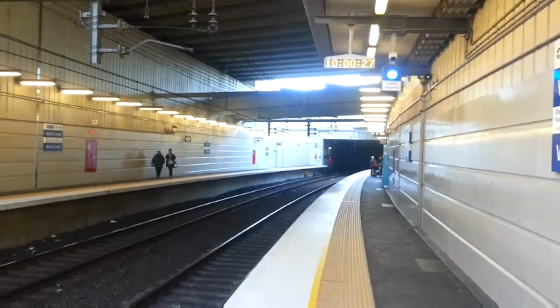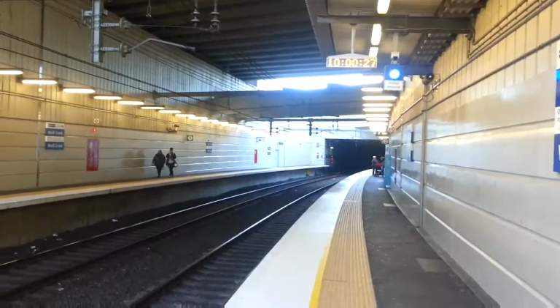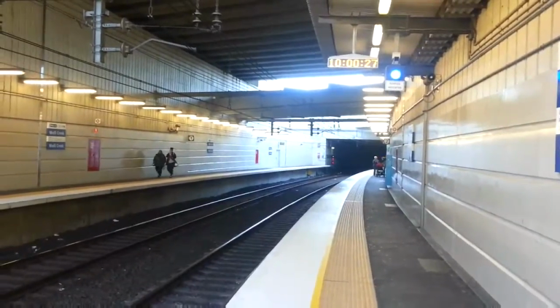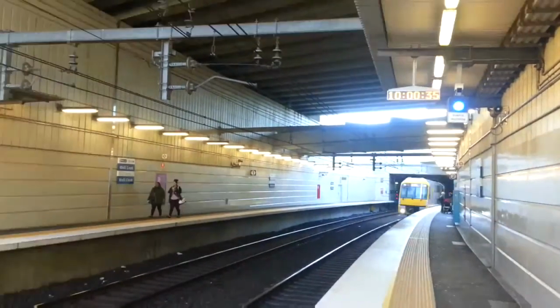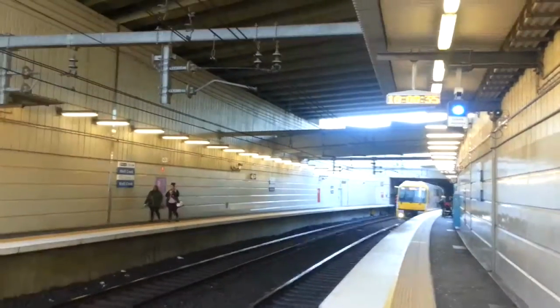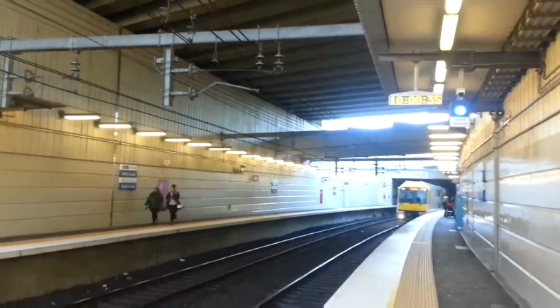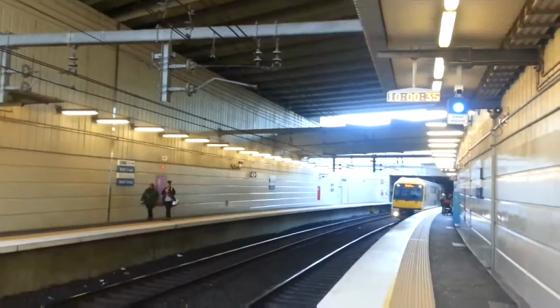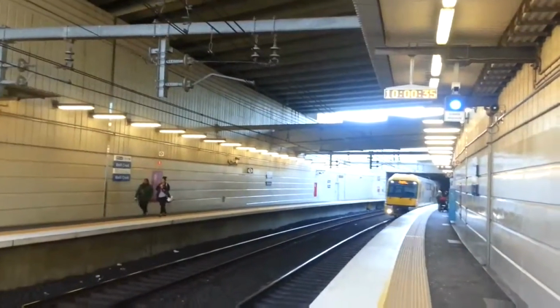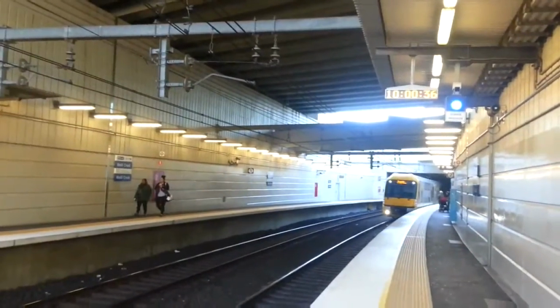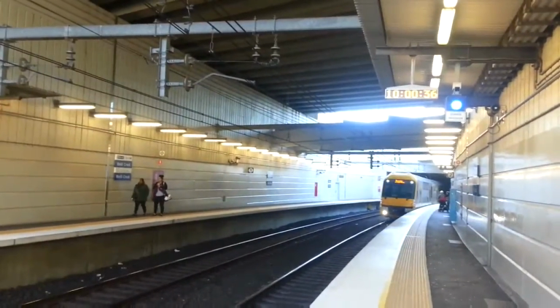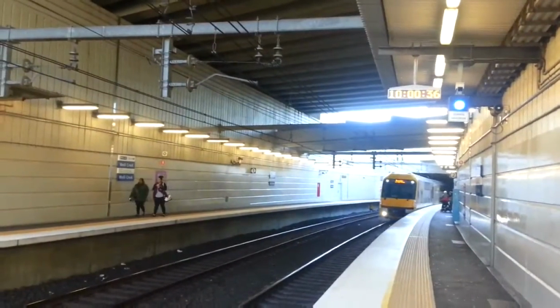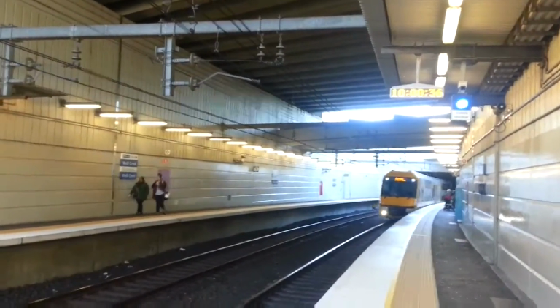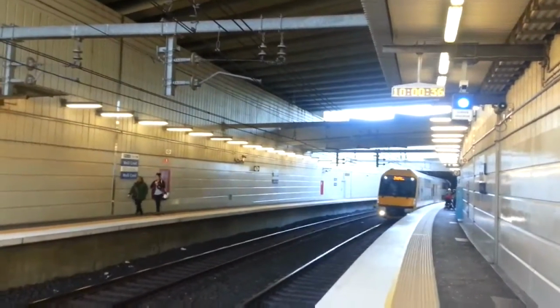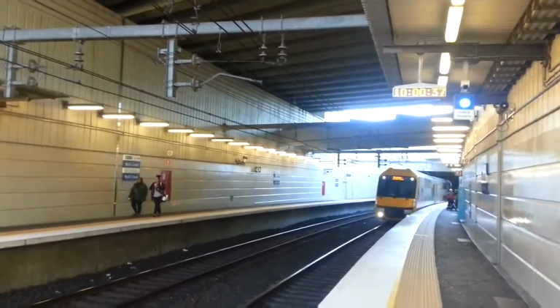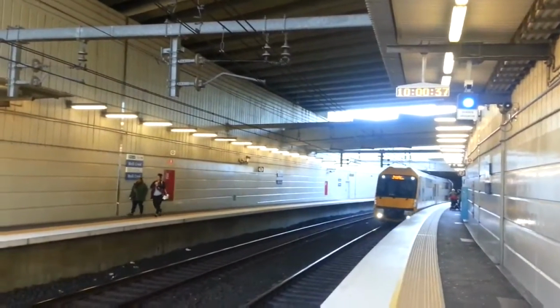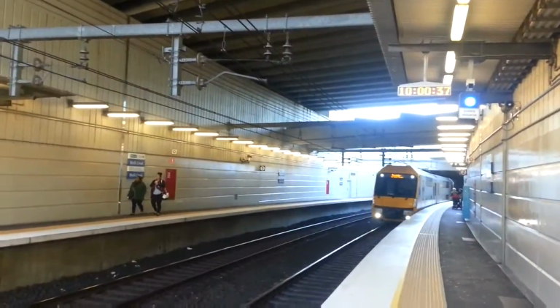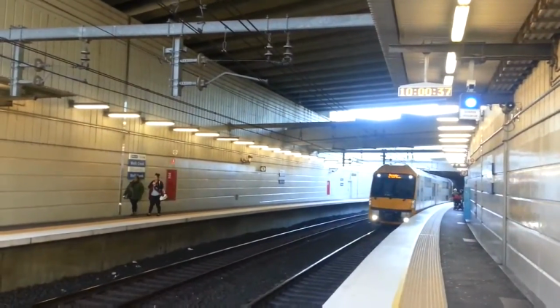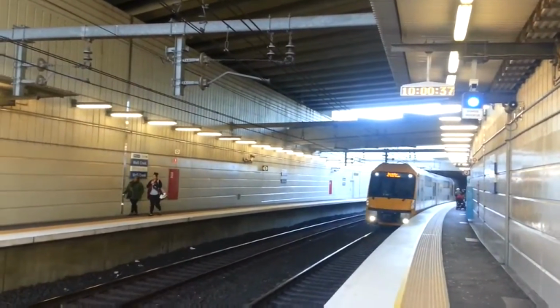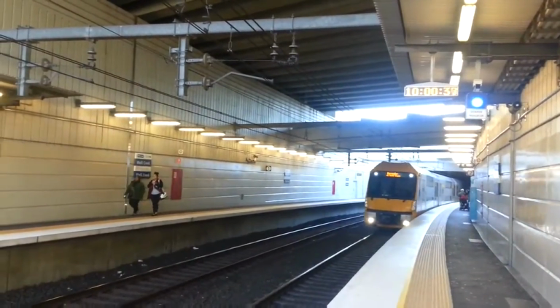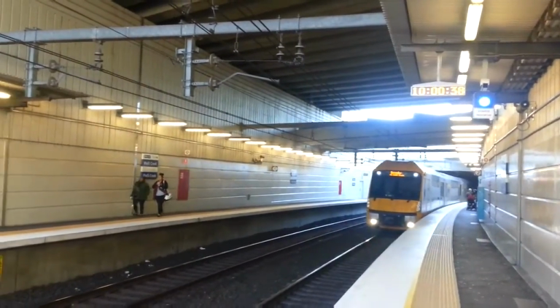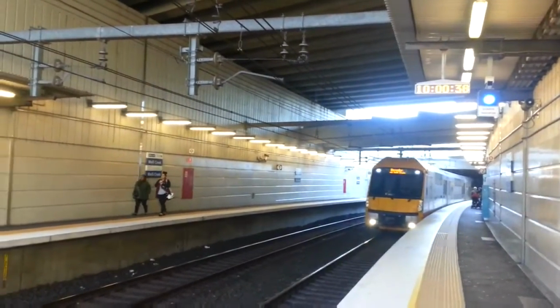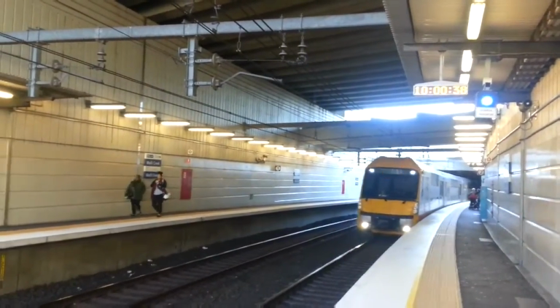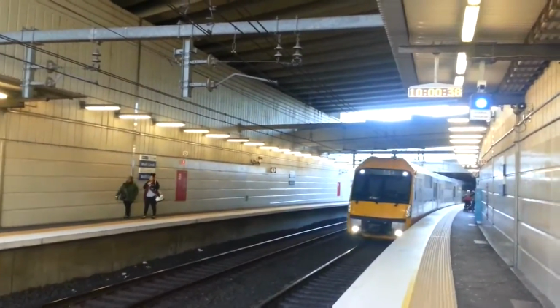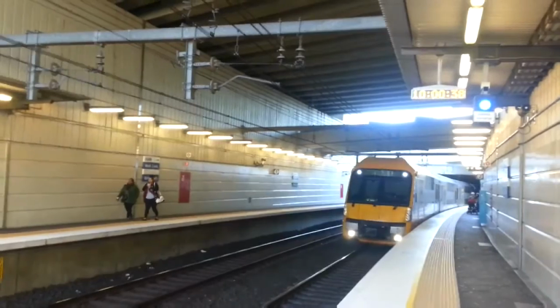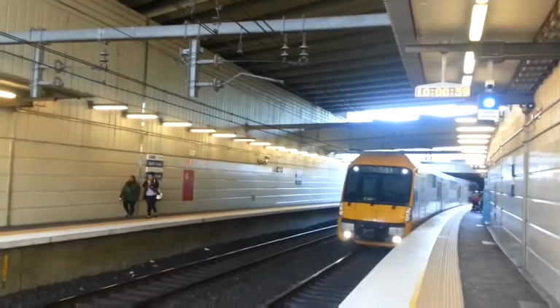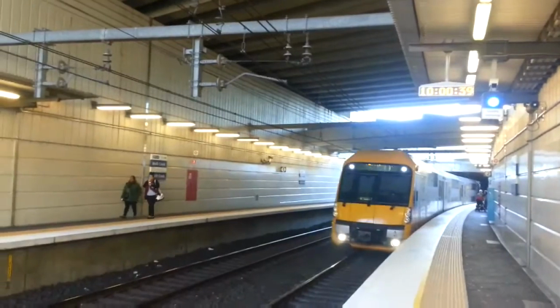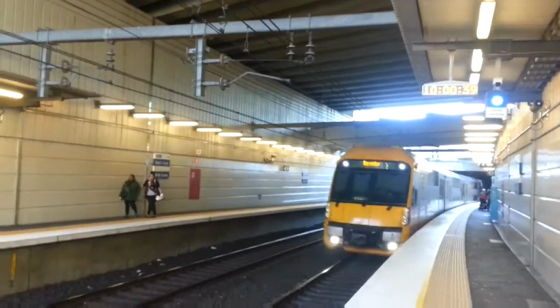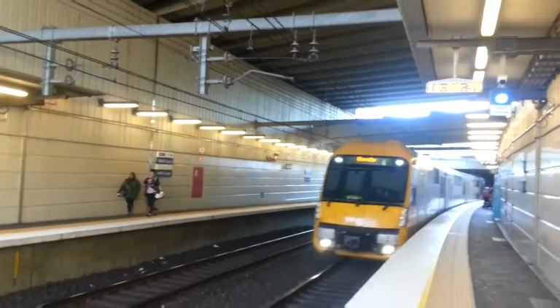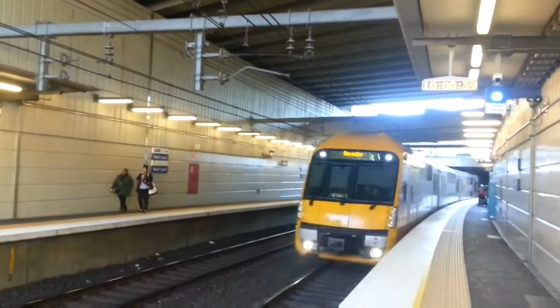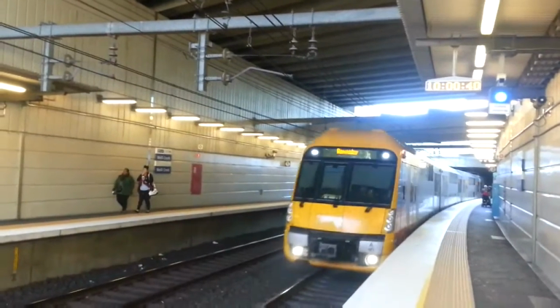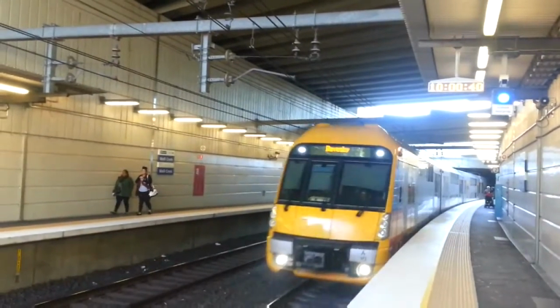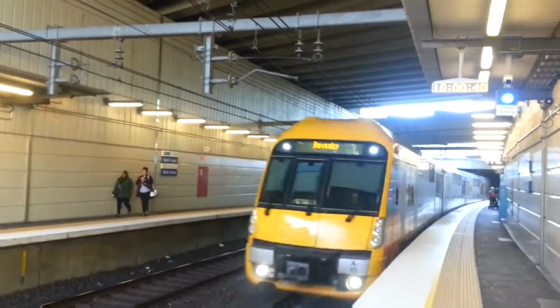We have a Waratah approaching Platform 2, Reesby service. The set is A10.